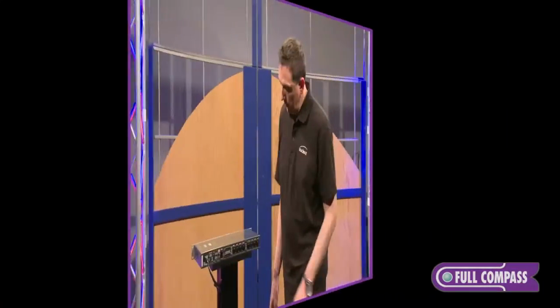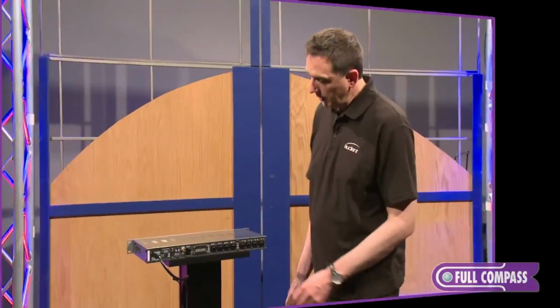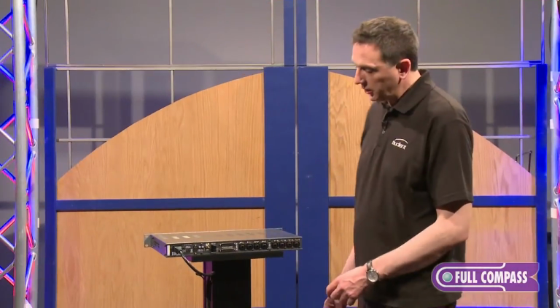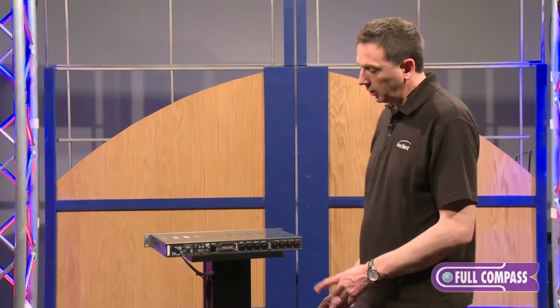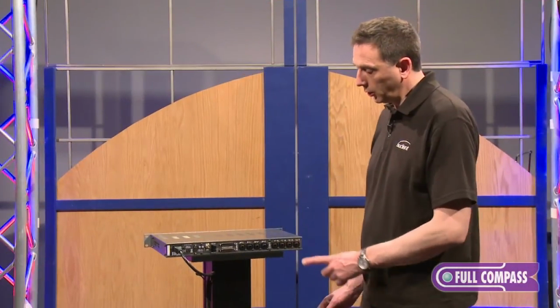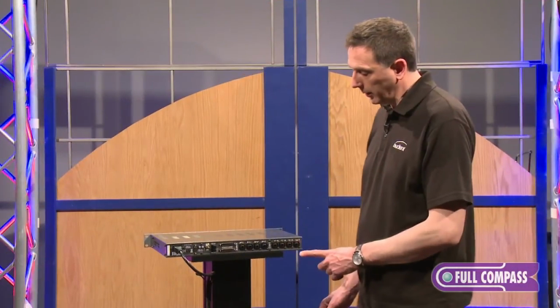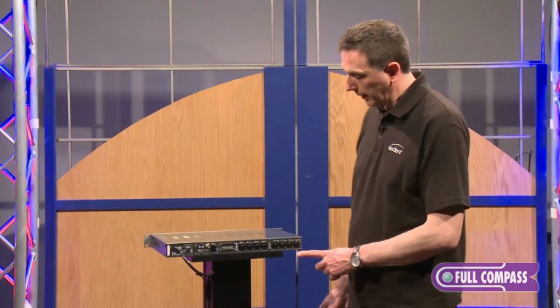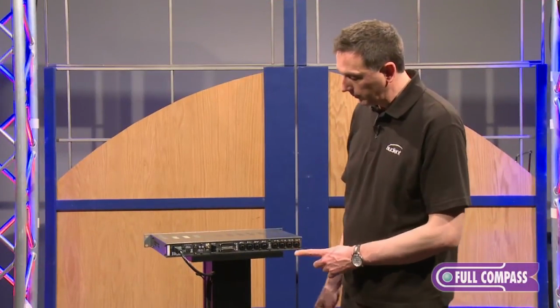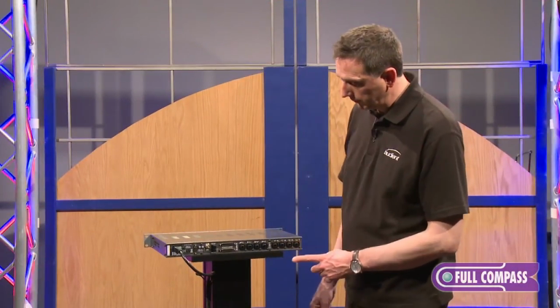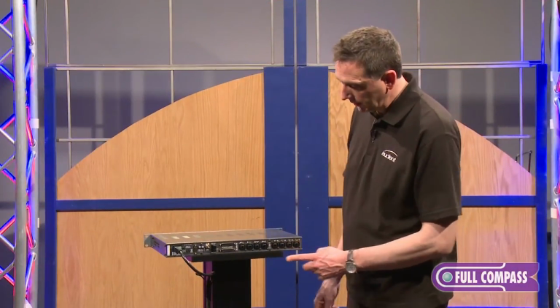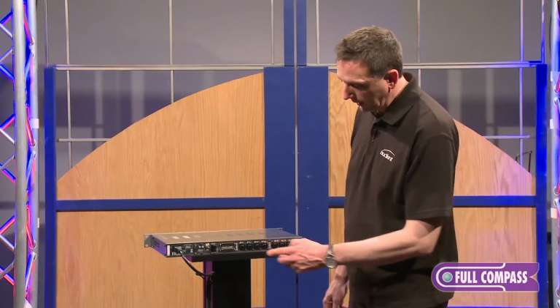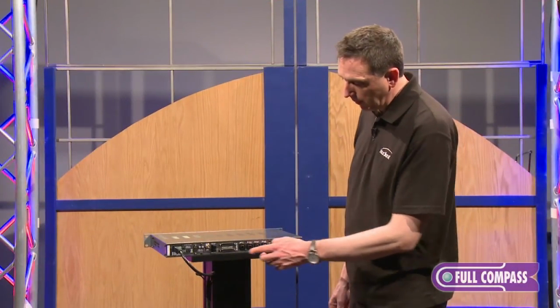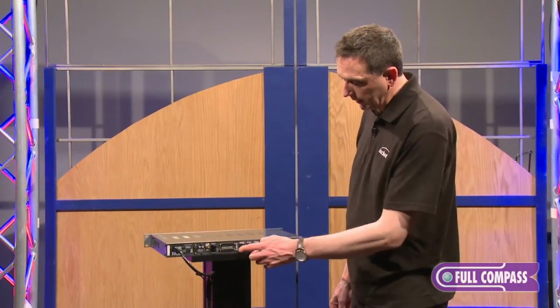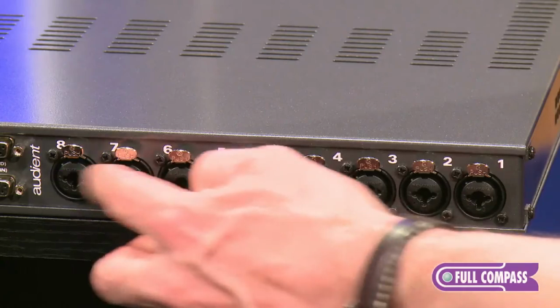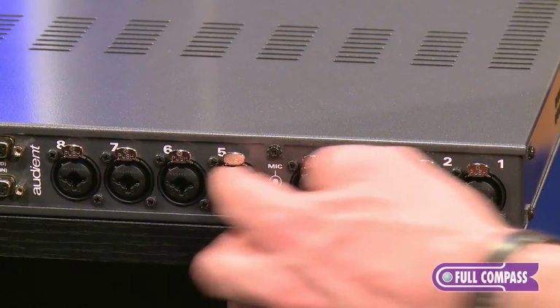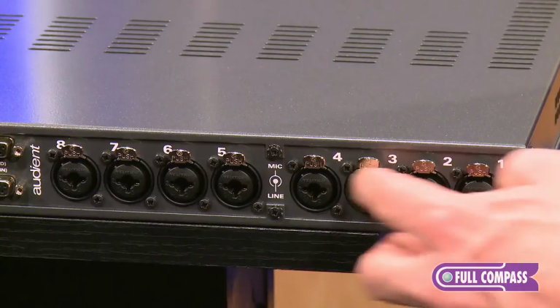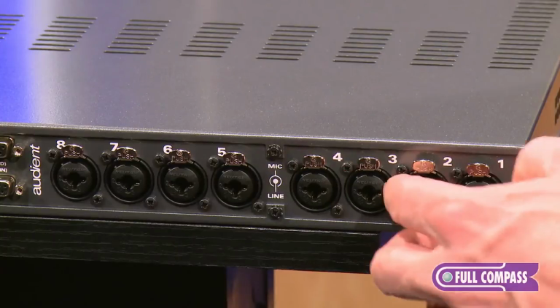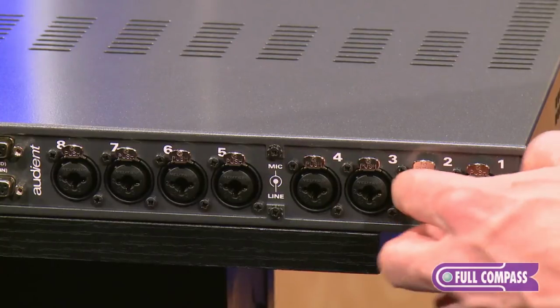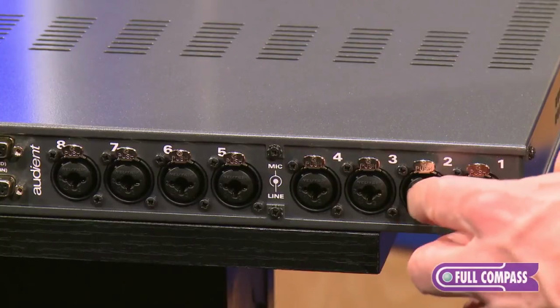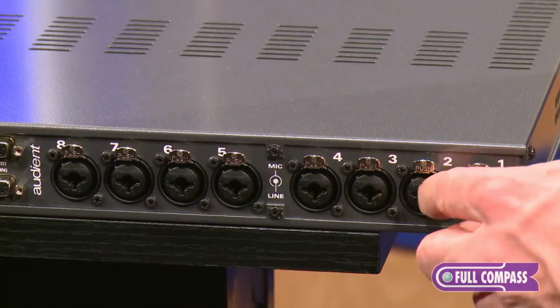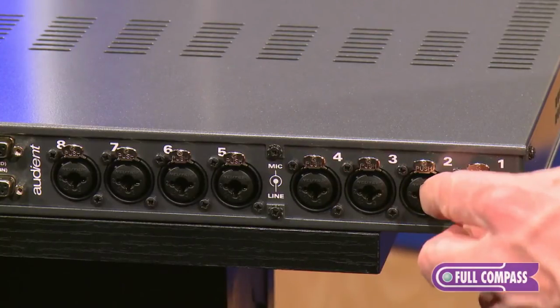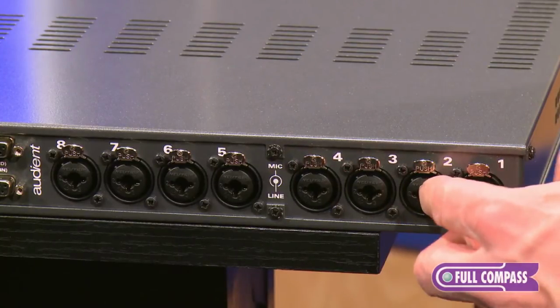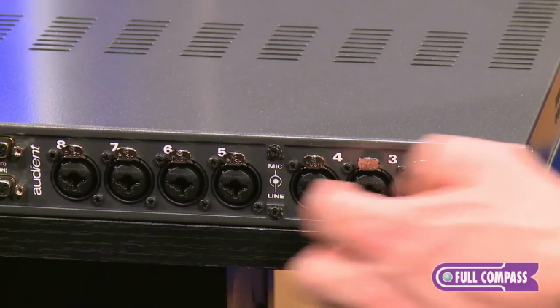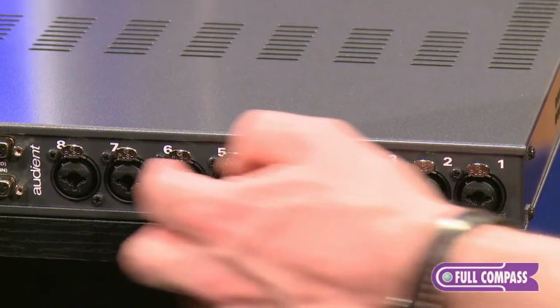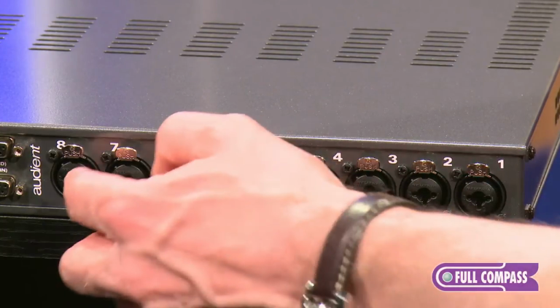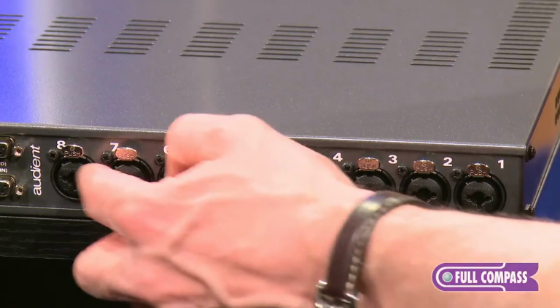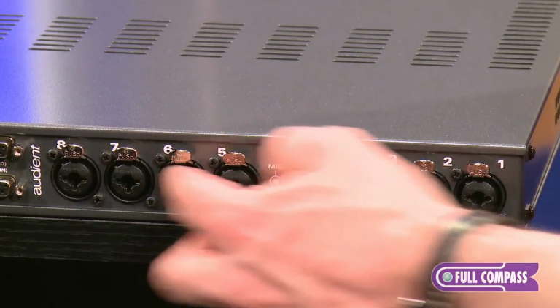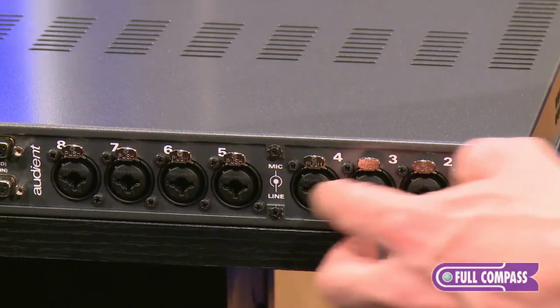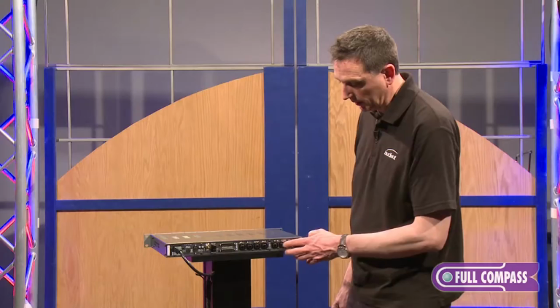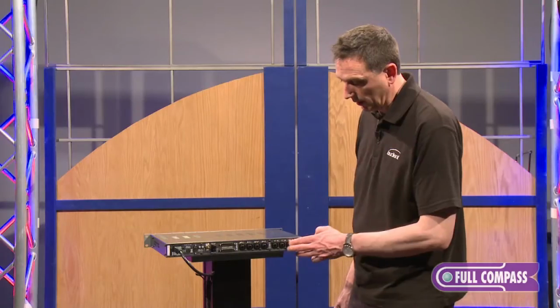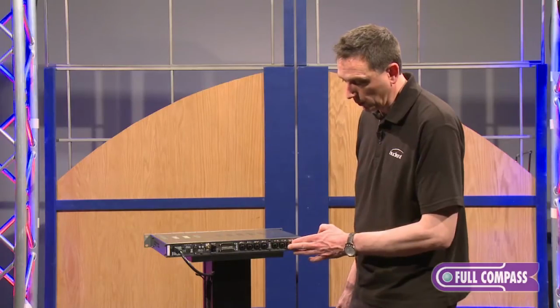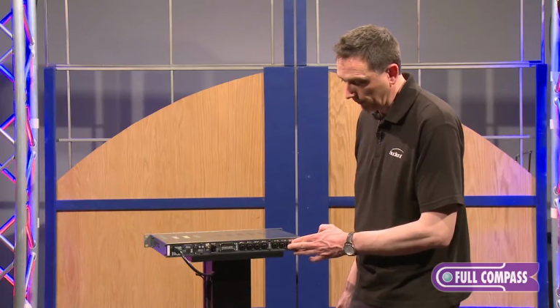So let's take a look at the rear panel. These are our mic inputs — they're actually Combi inputs, so you can plug lines straight in there as well.